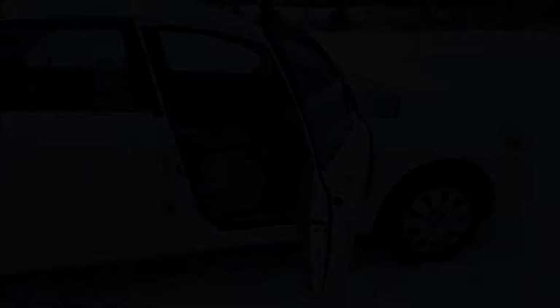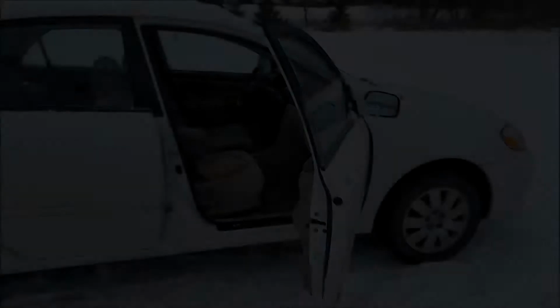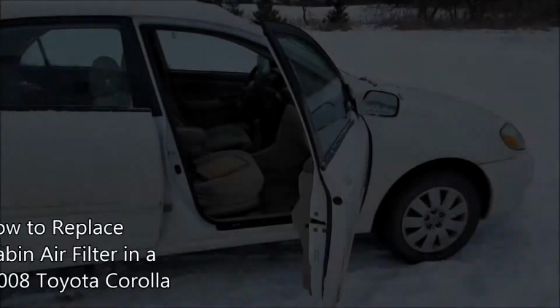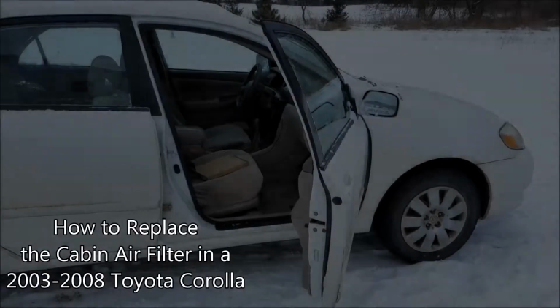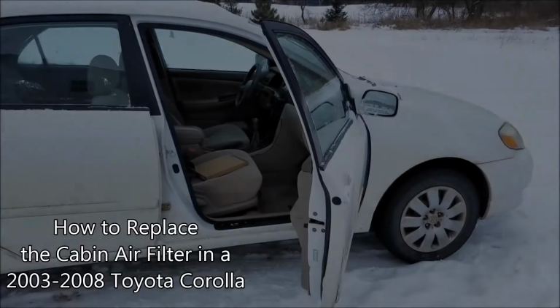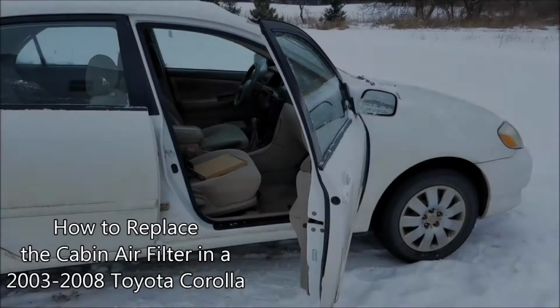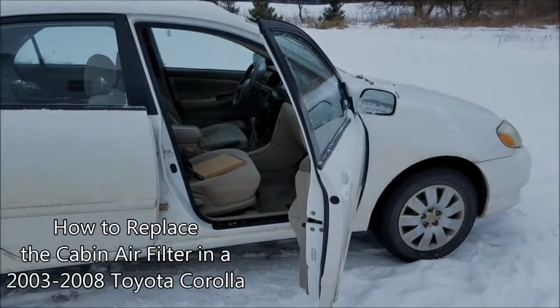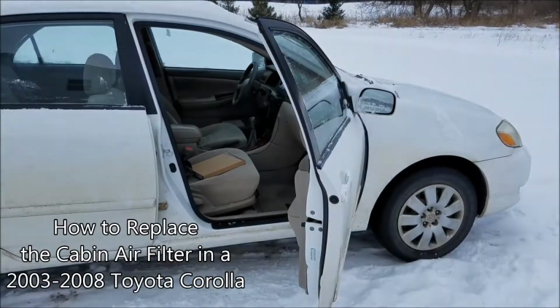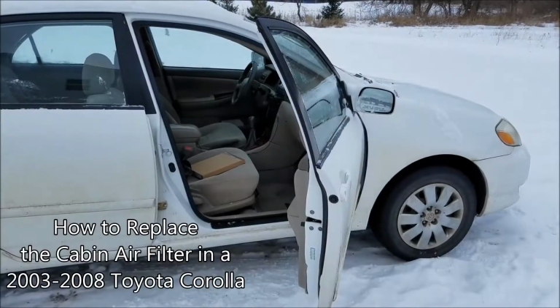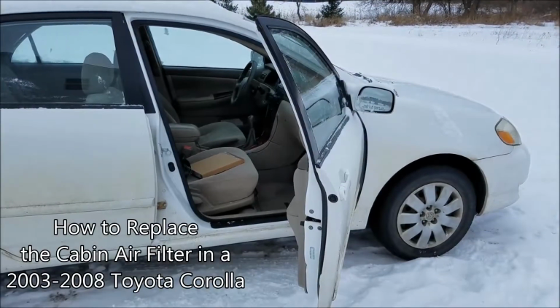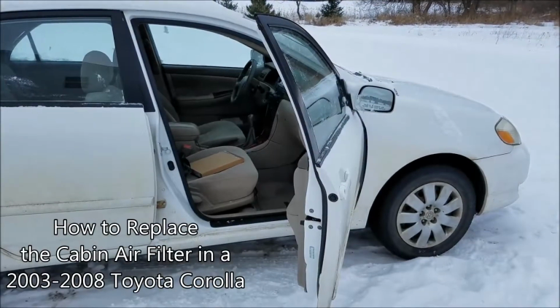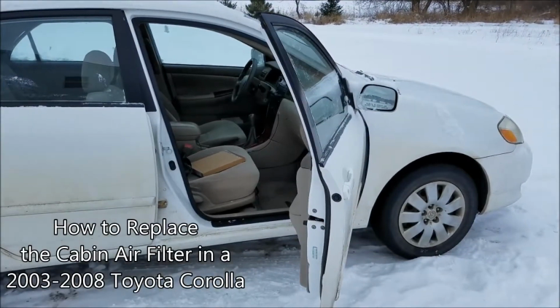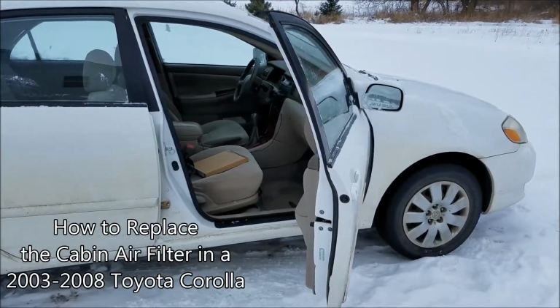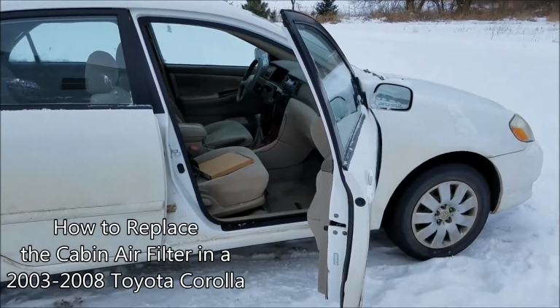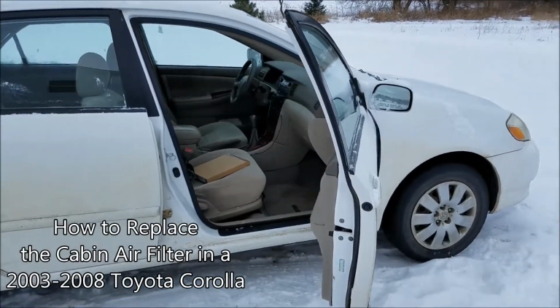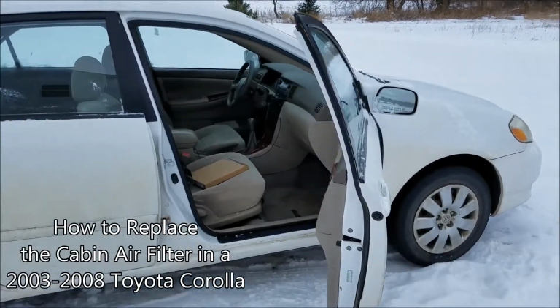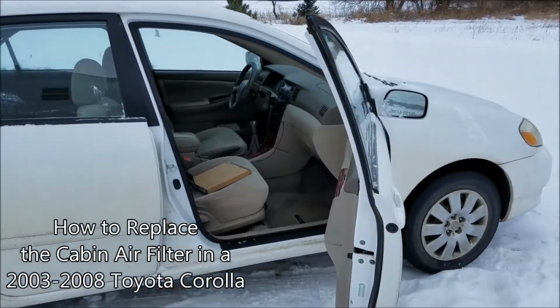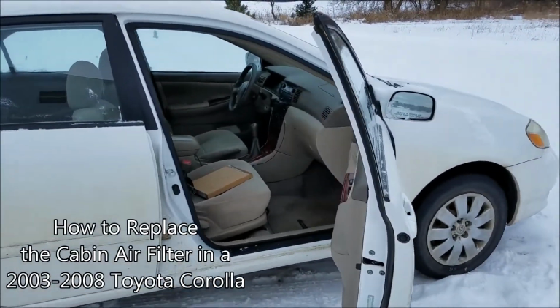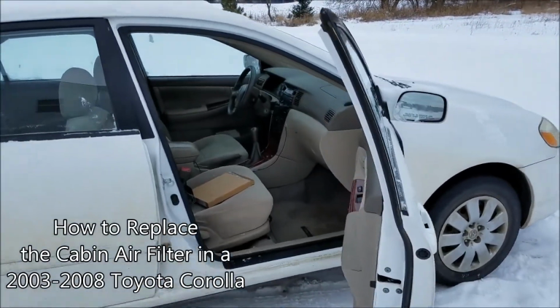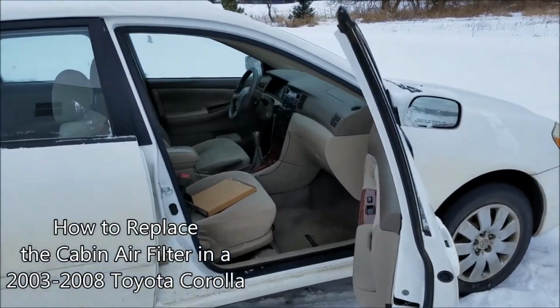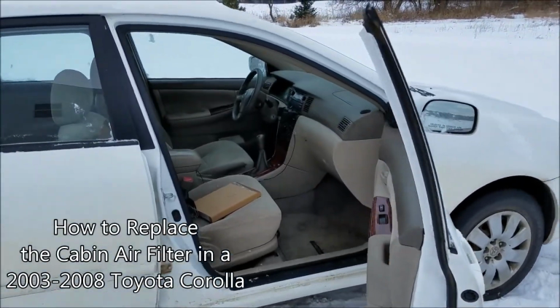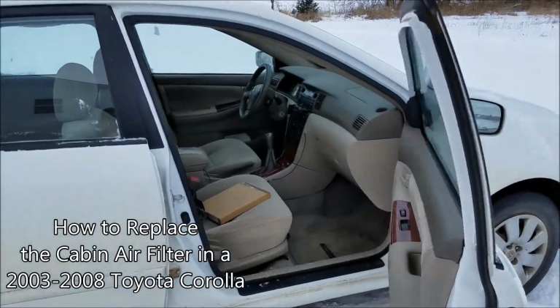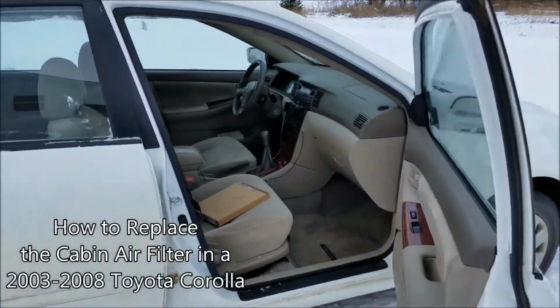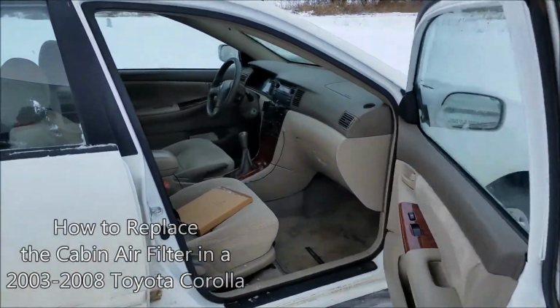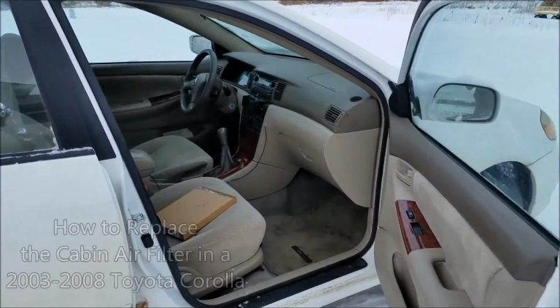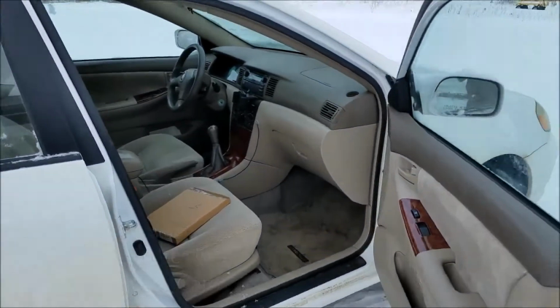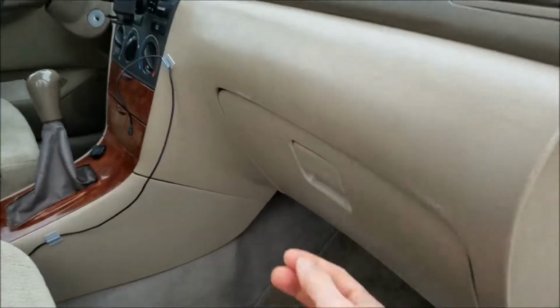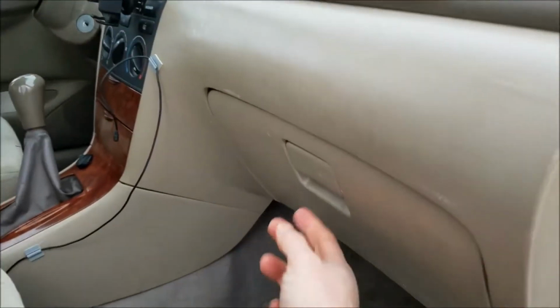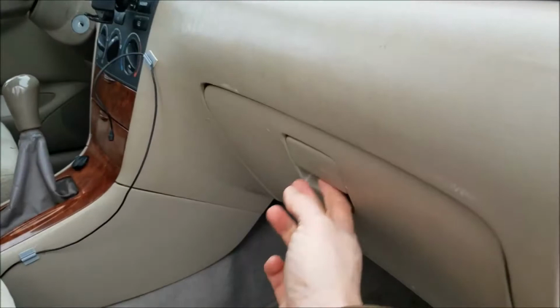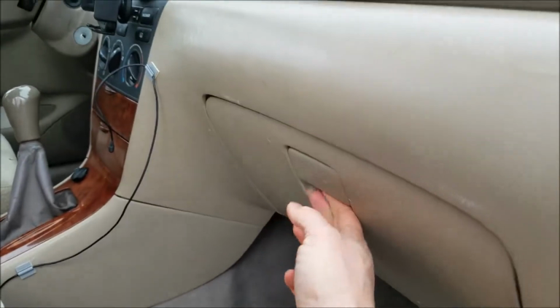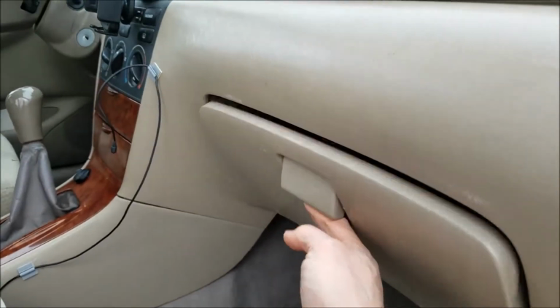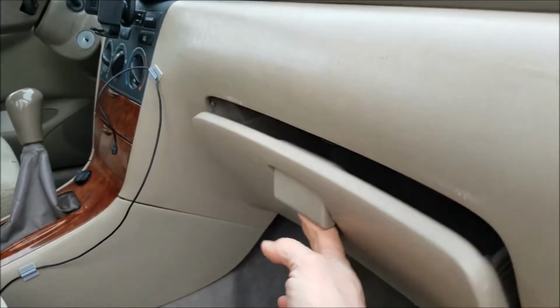In this video we're going to replace the cabin air filter in a 2004 Toyota Corolla. Open the glove box.